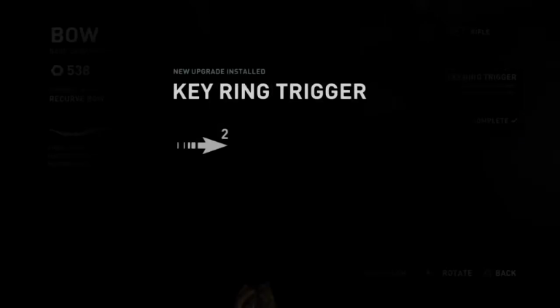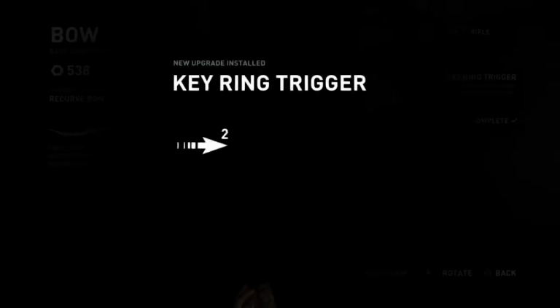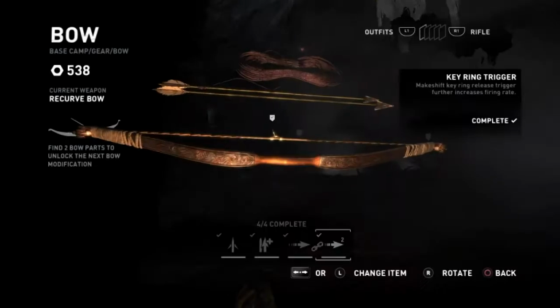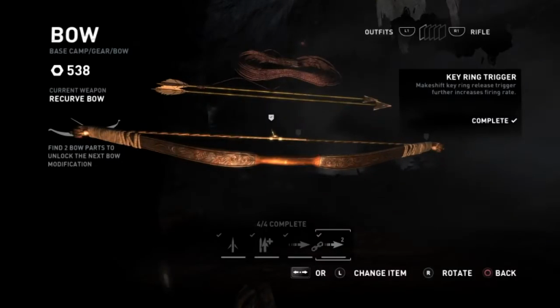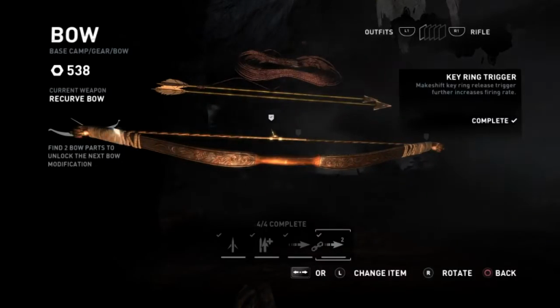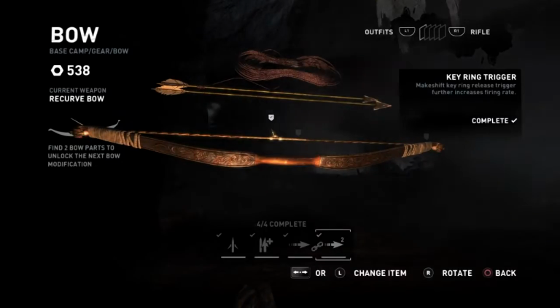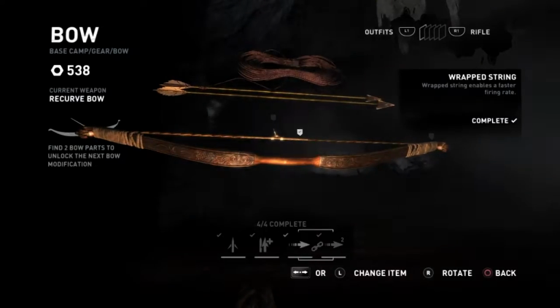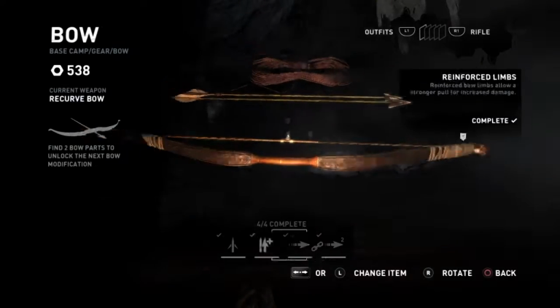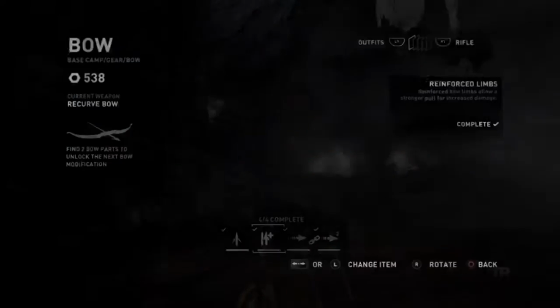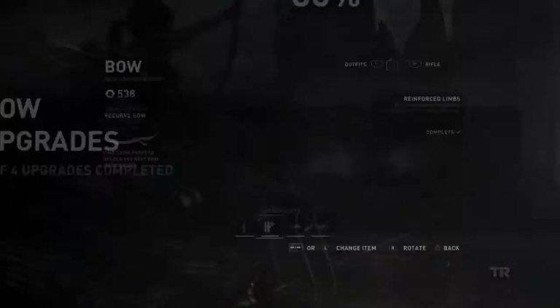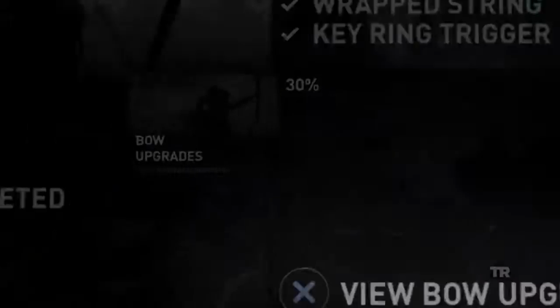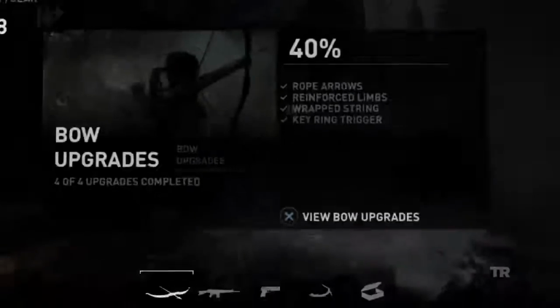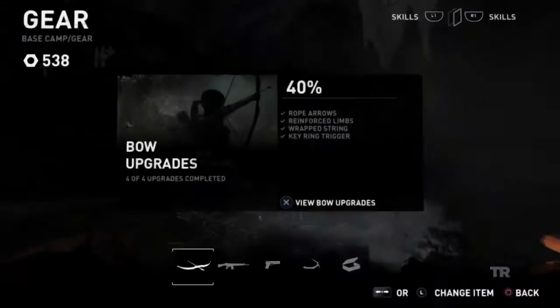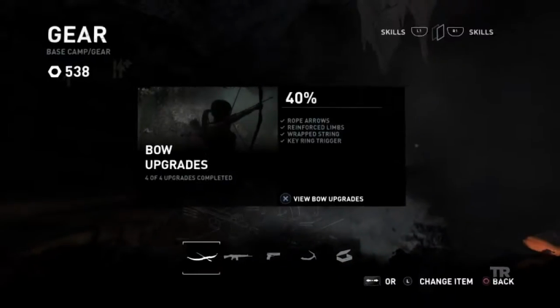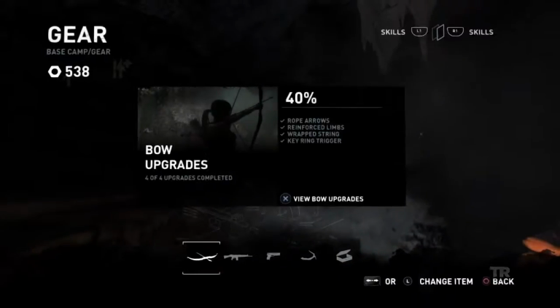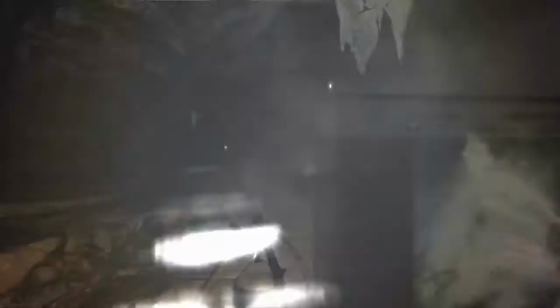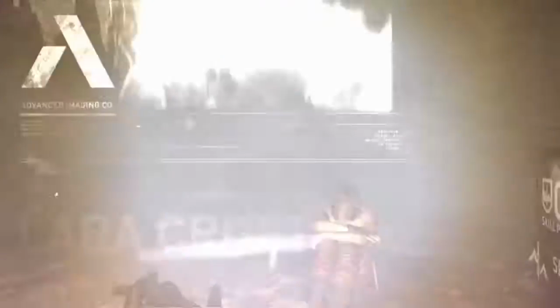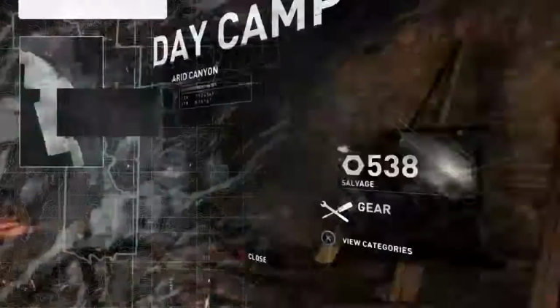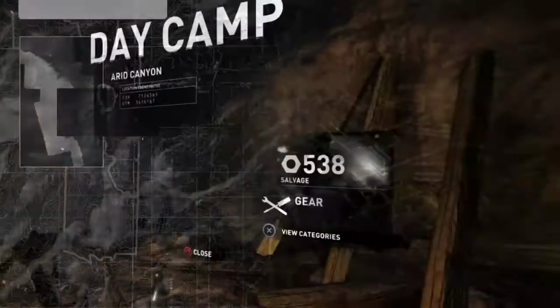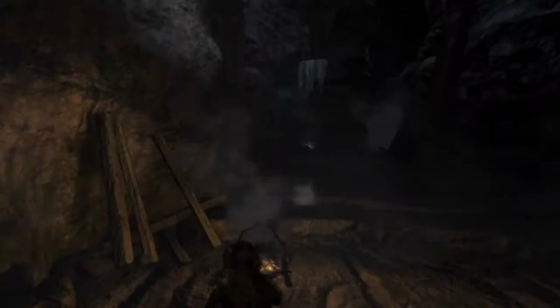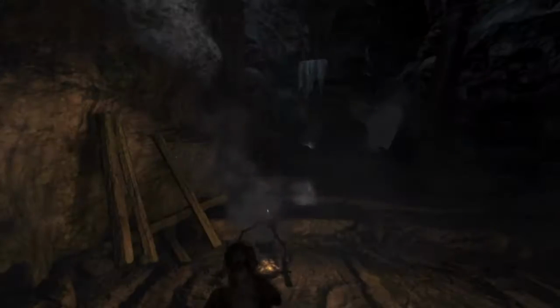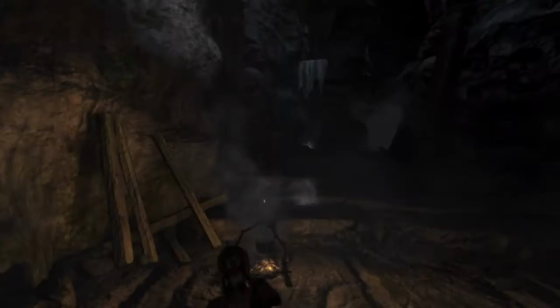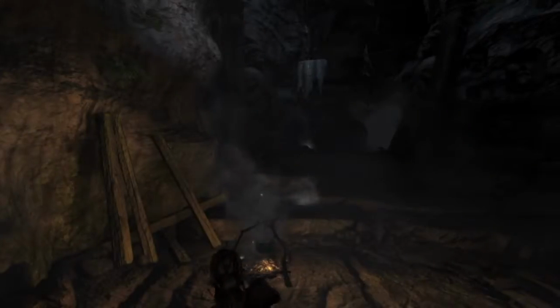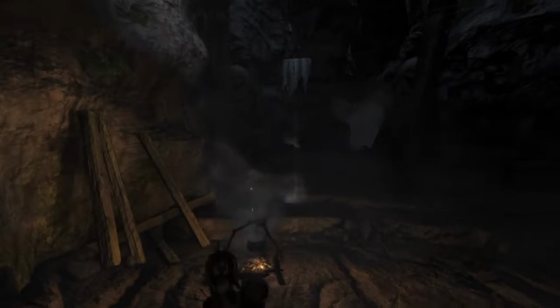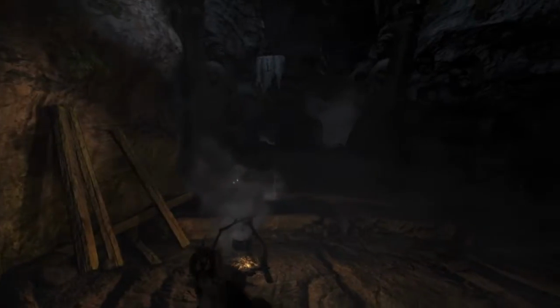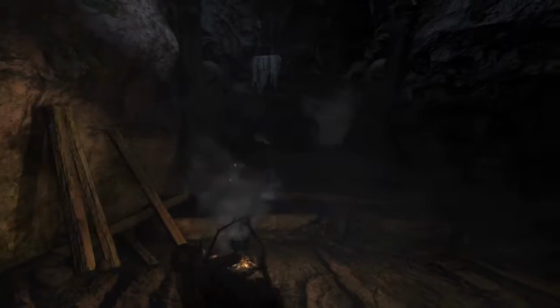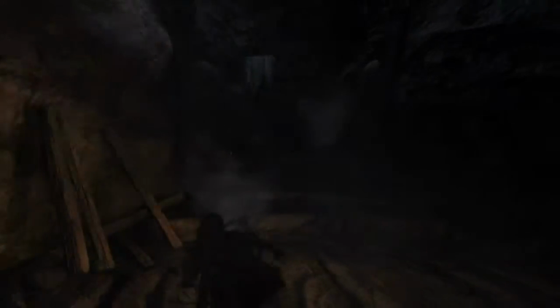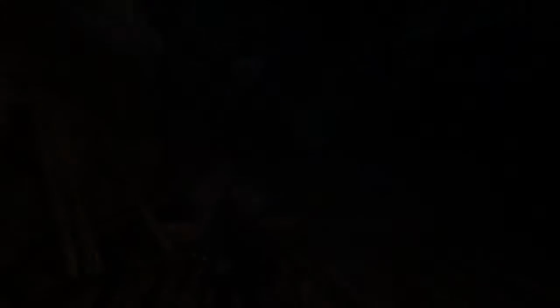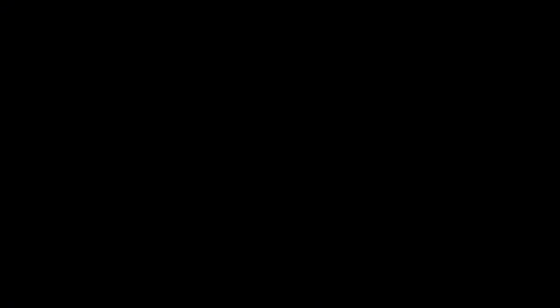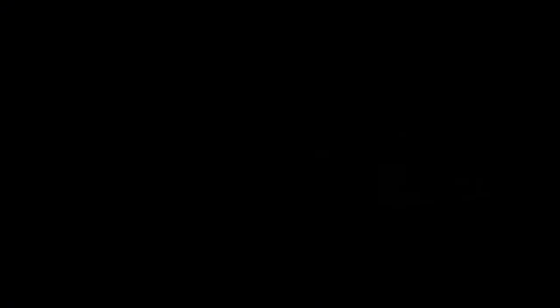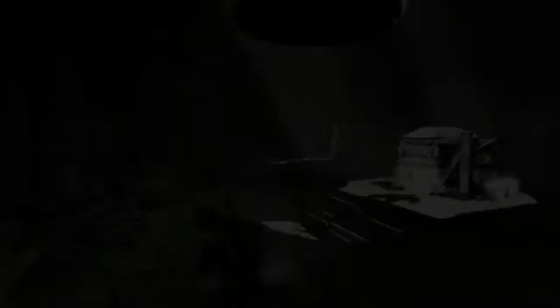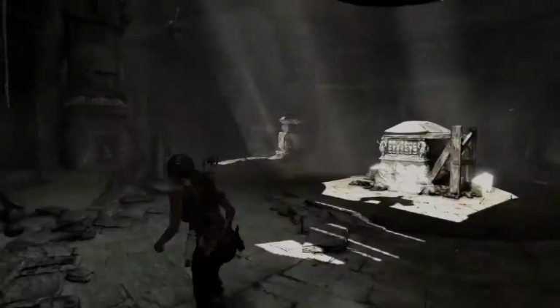I'm getting the Keyring Trigger upgrade here, because it lets my bow fire even faster than before.